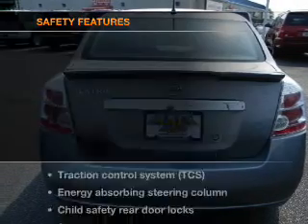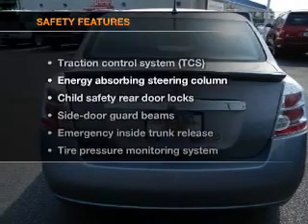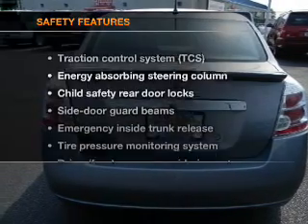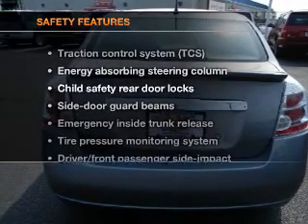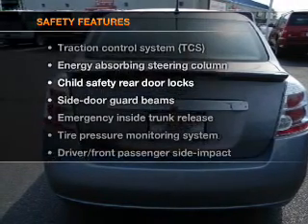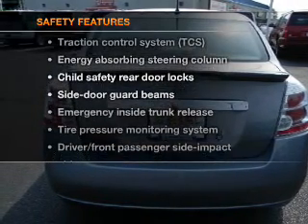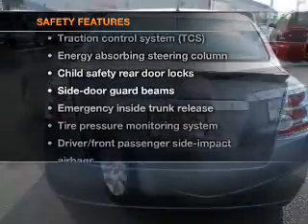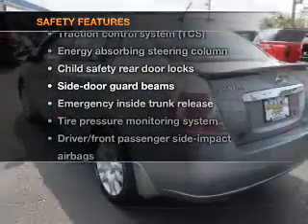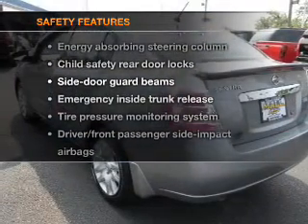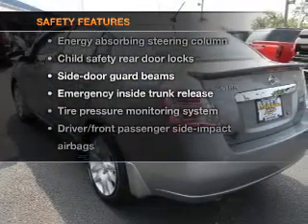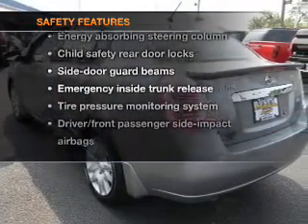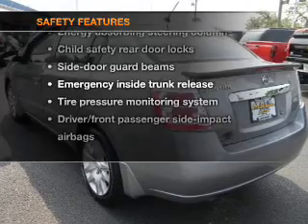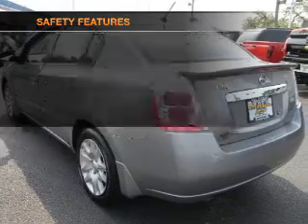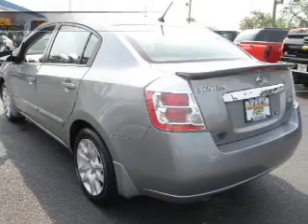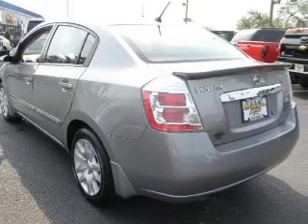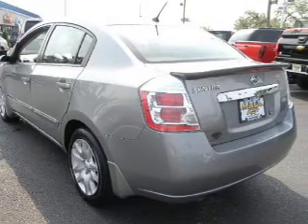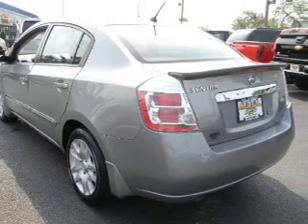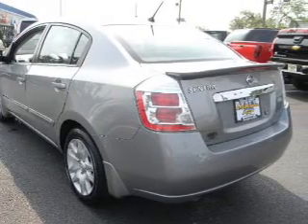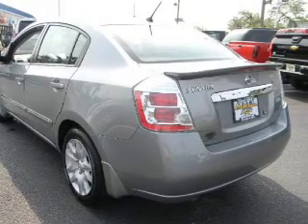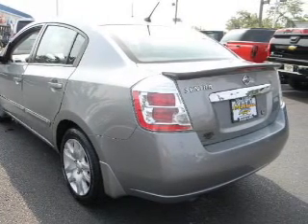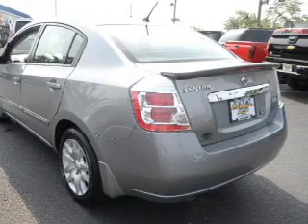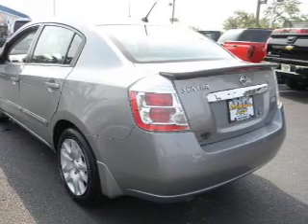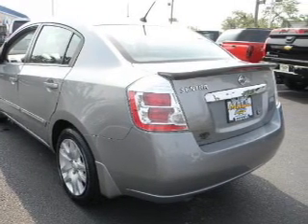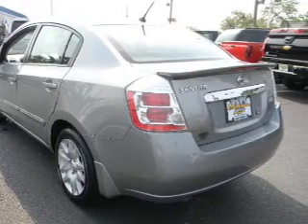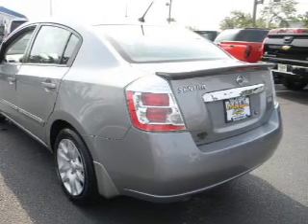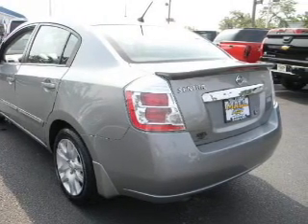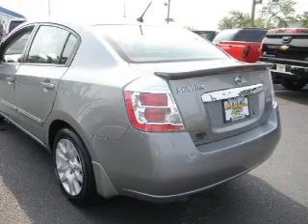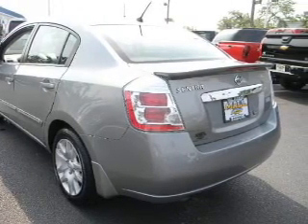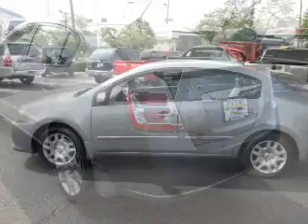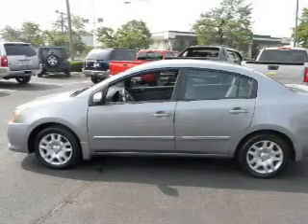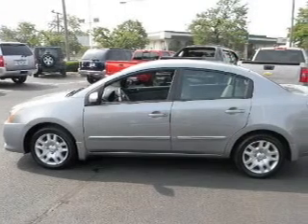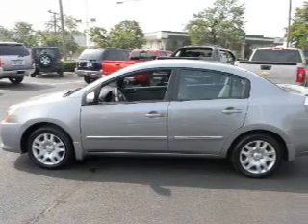And for your peace of mind, the following safety equipment is included: passenger airbag, traction control, and low tire pressure warning.